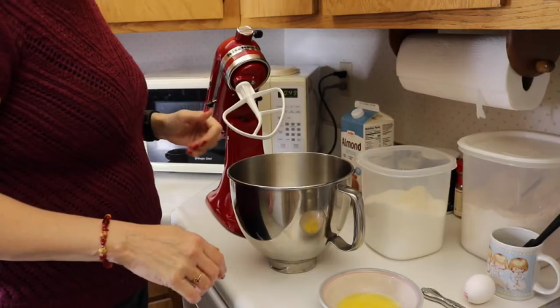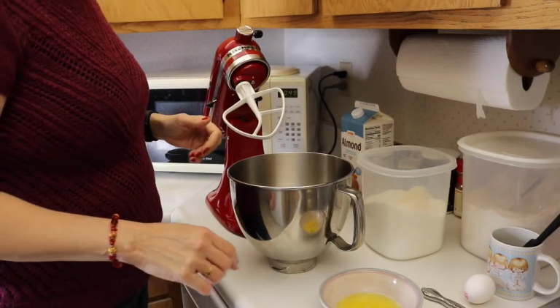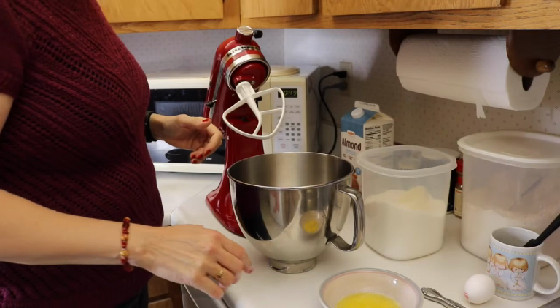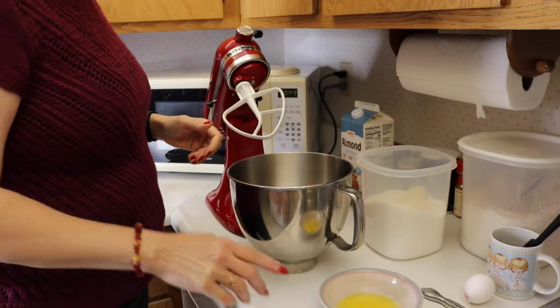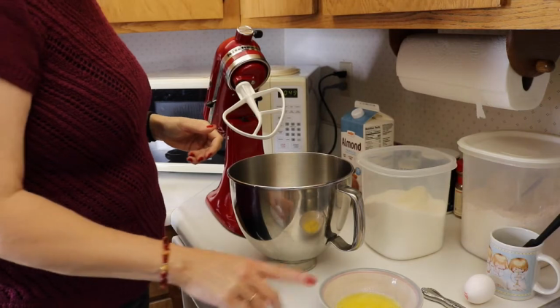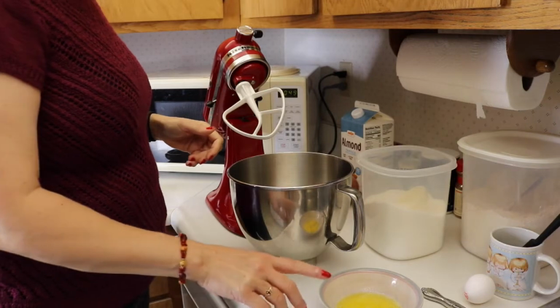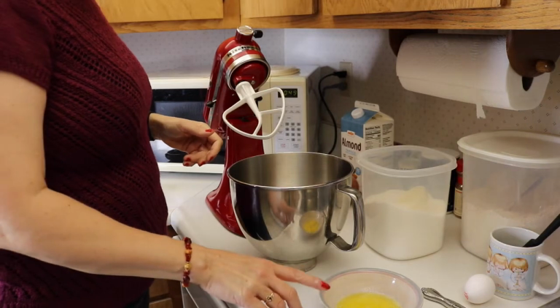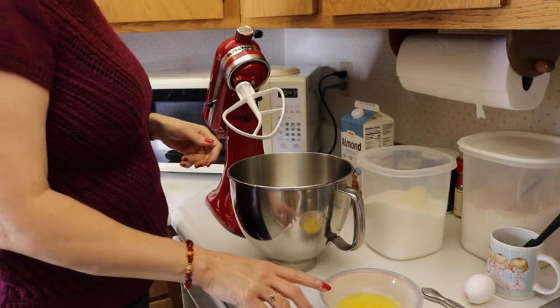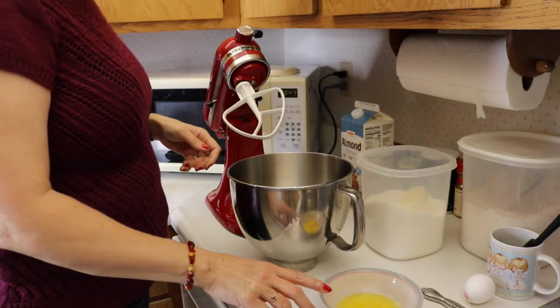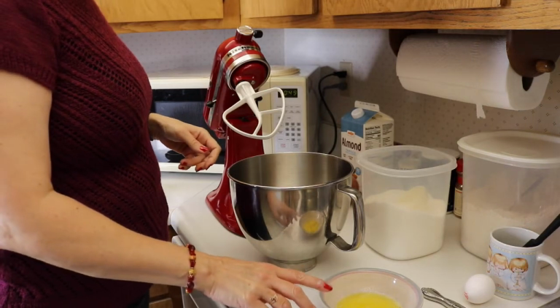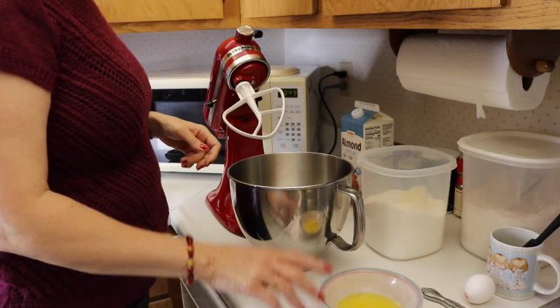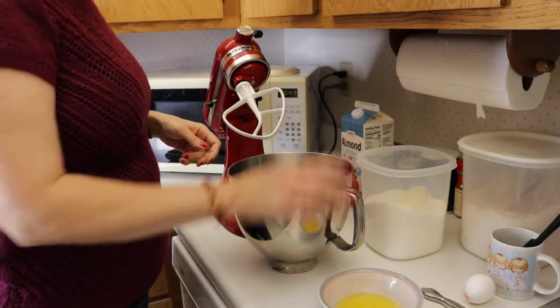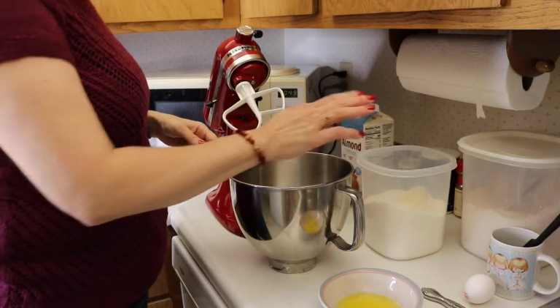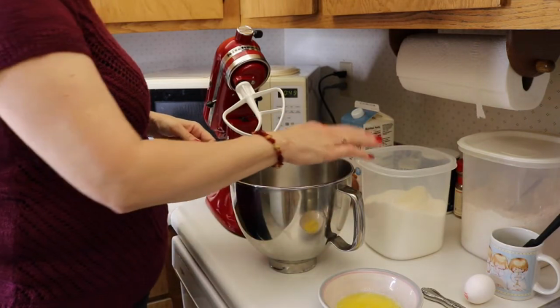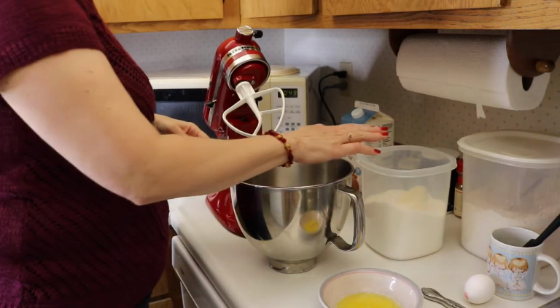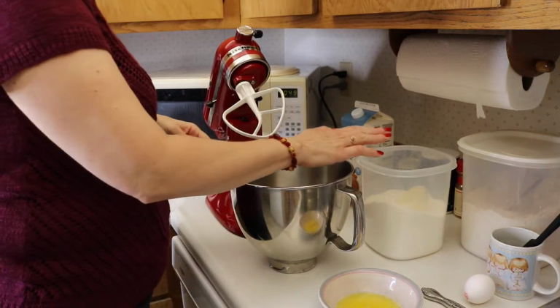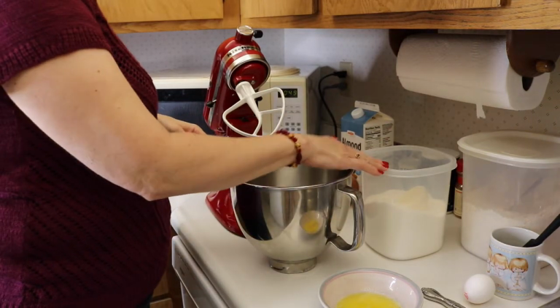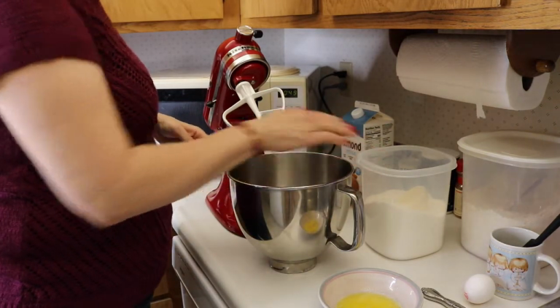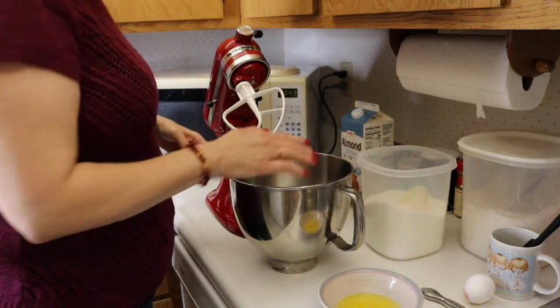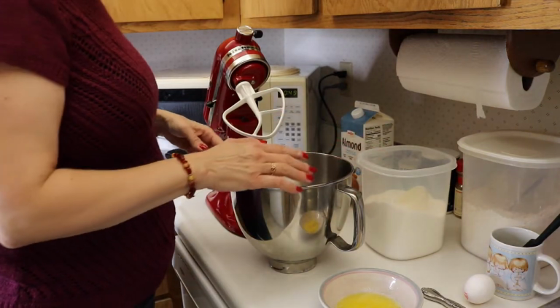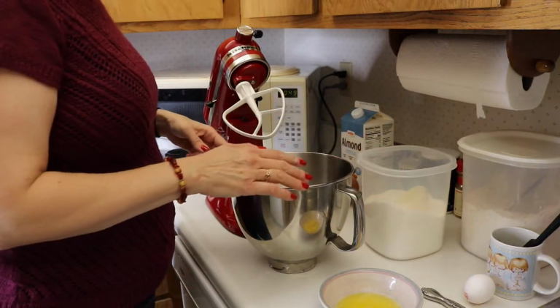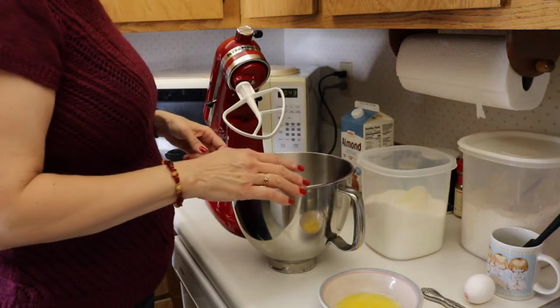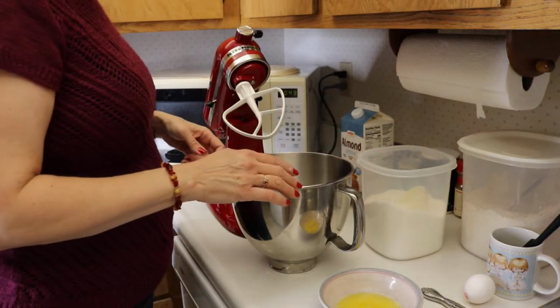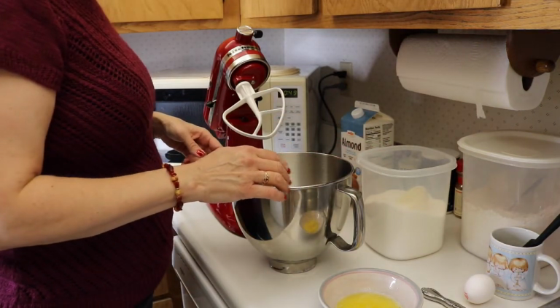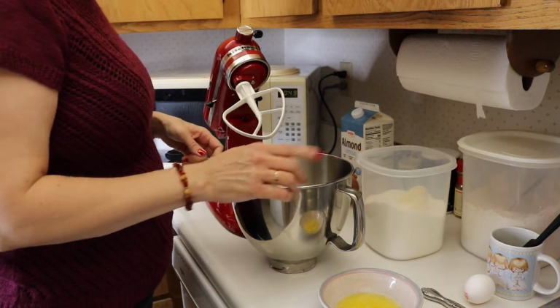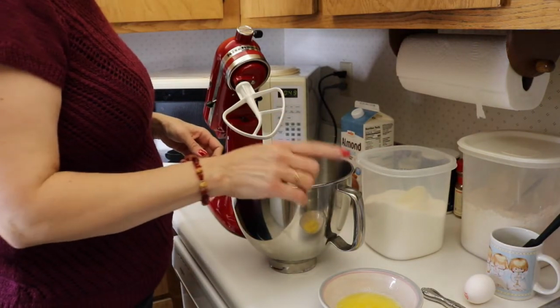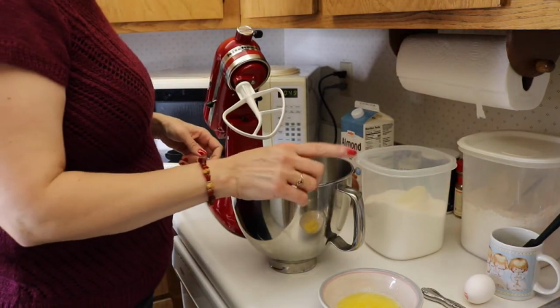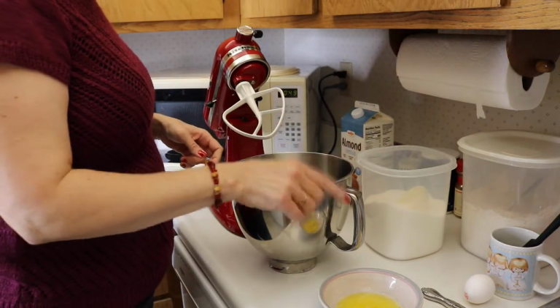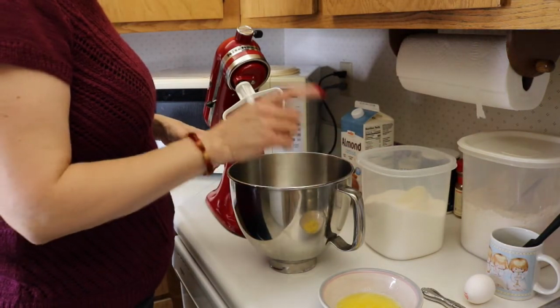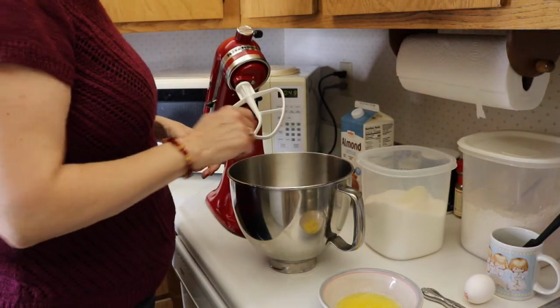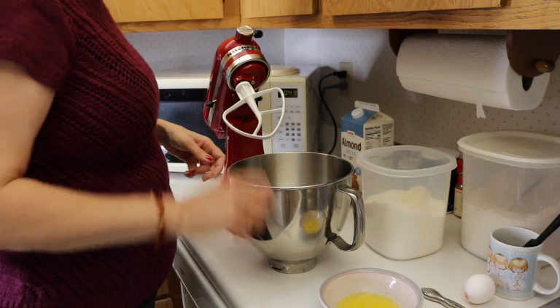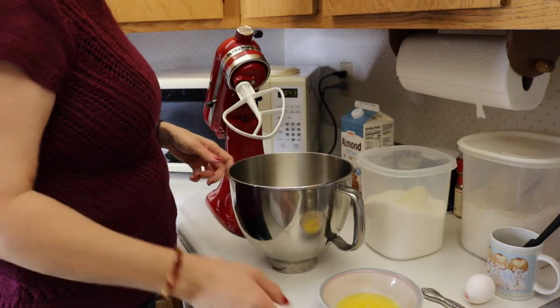We will combine our butter and our half cup of sugar, and then we are going to add in our egg and our milk.